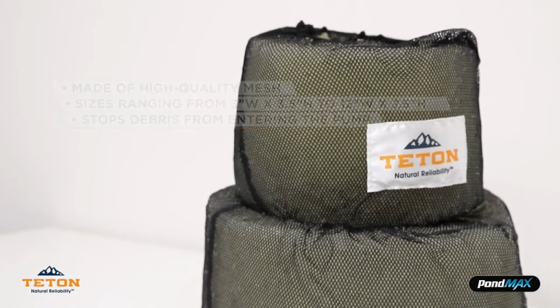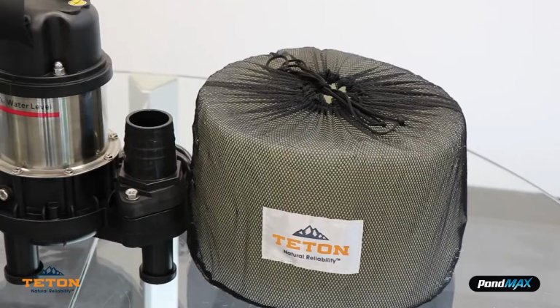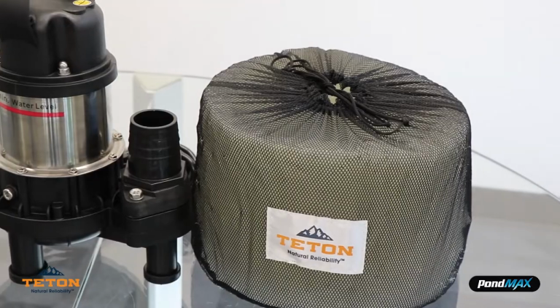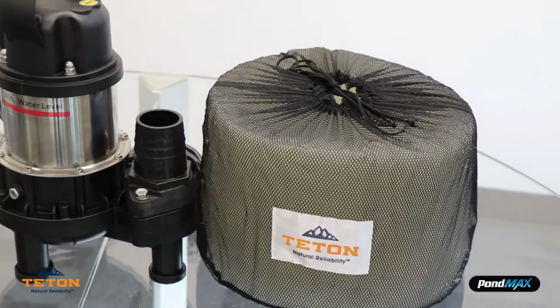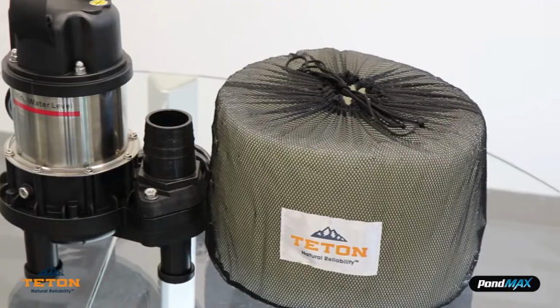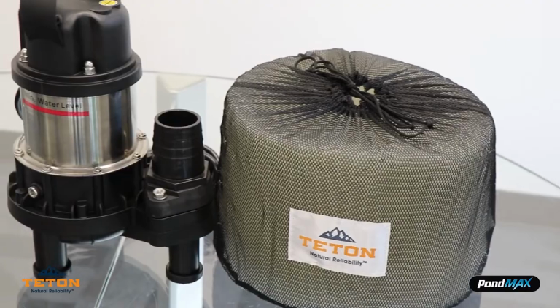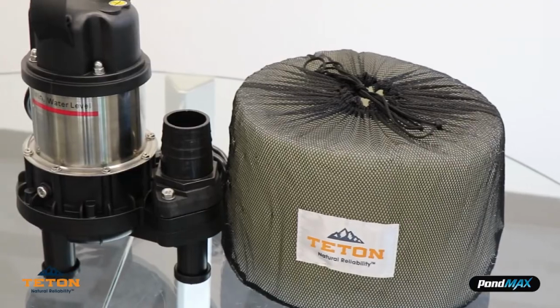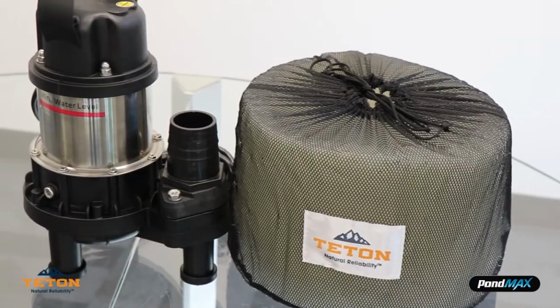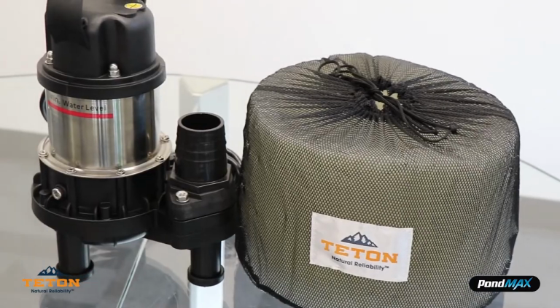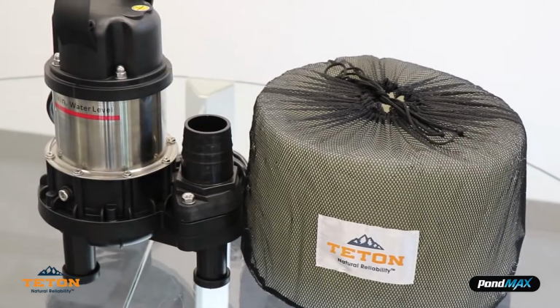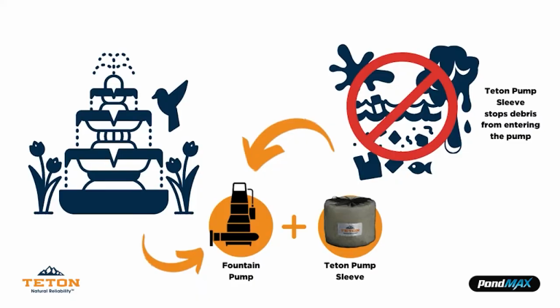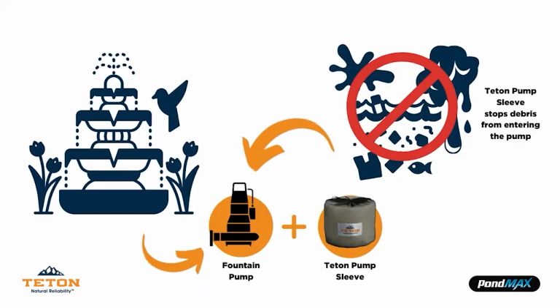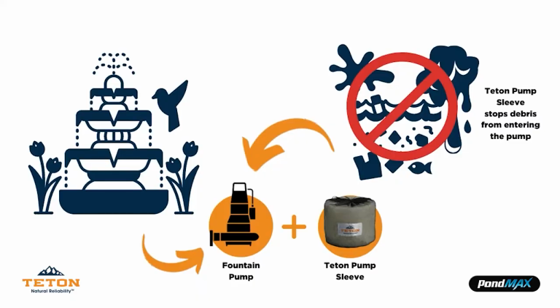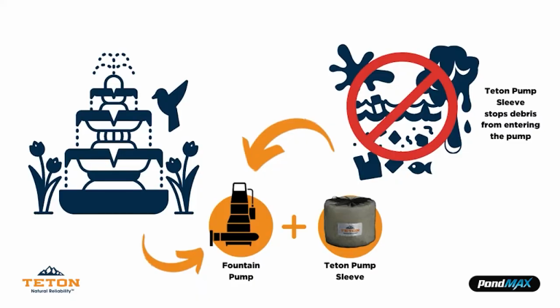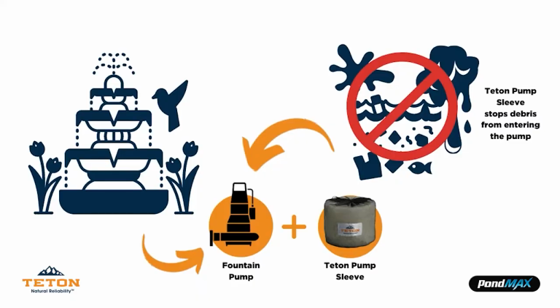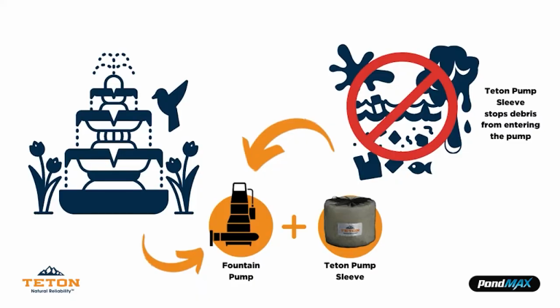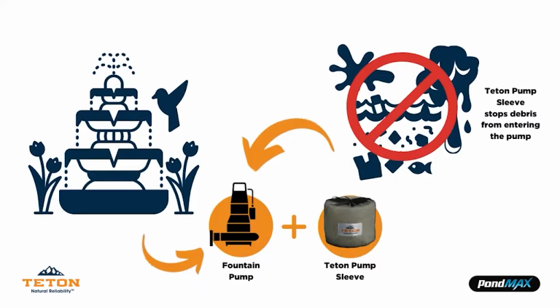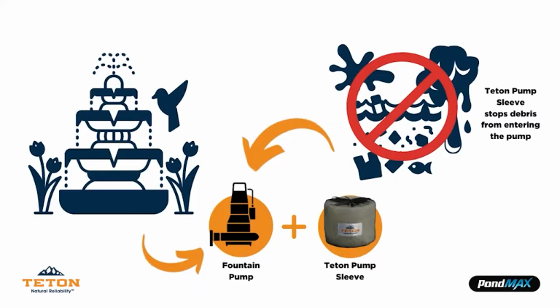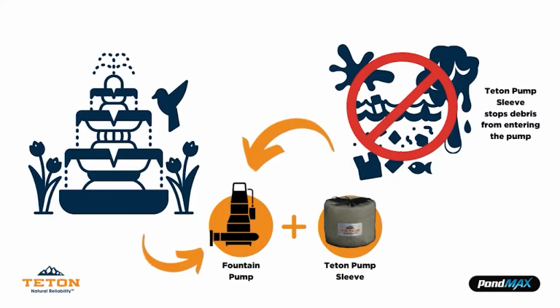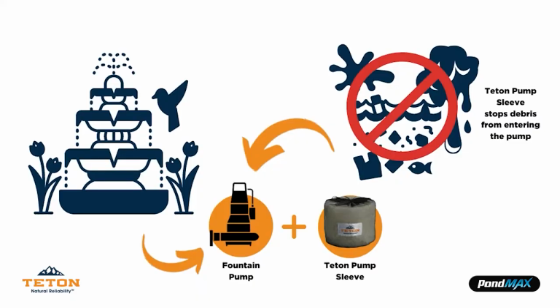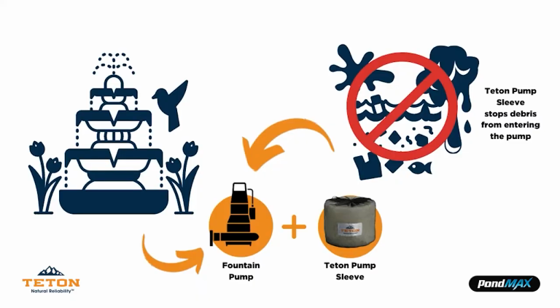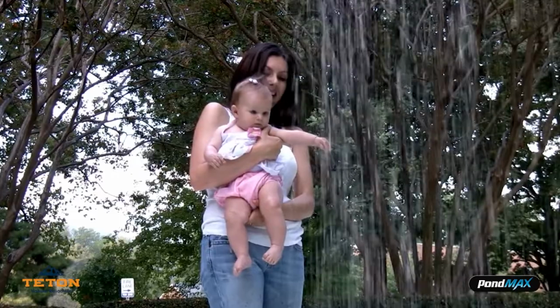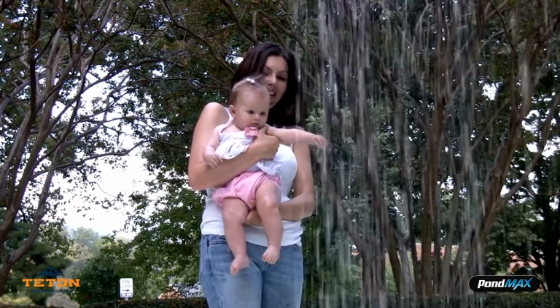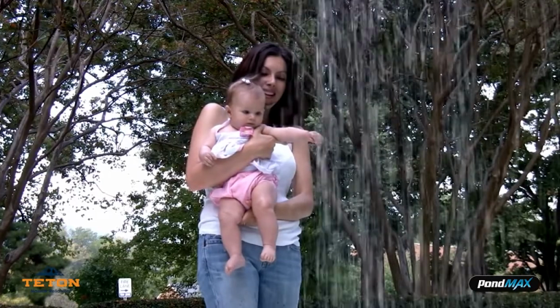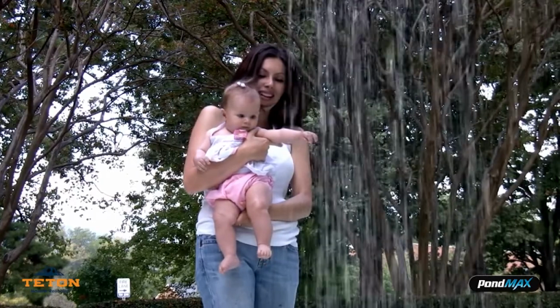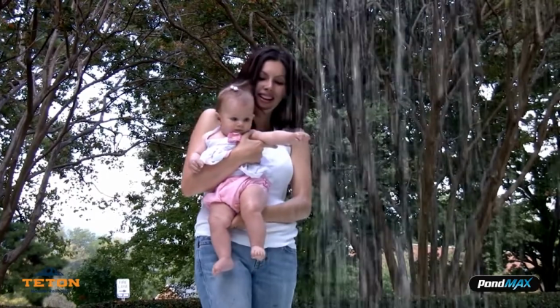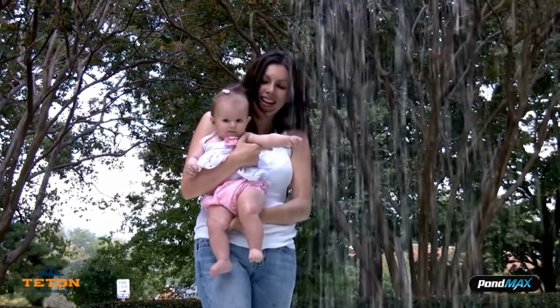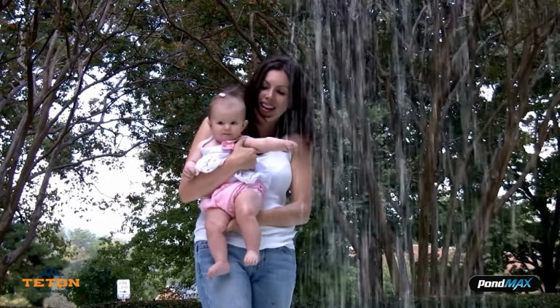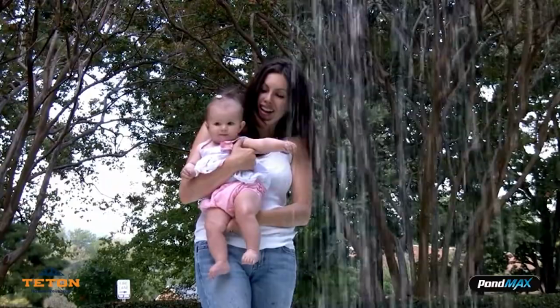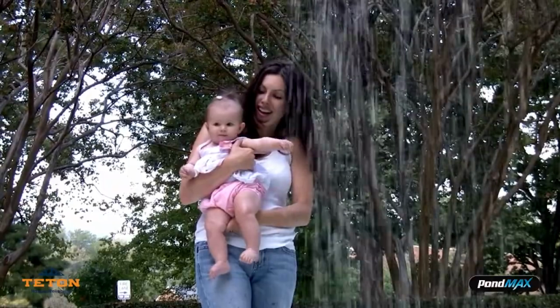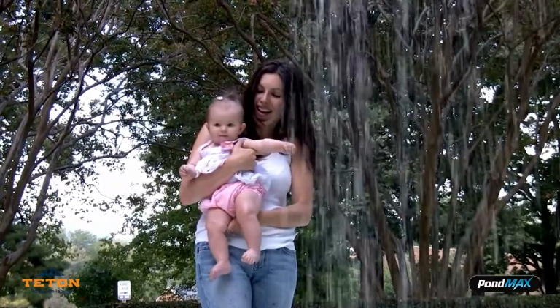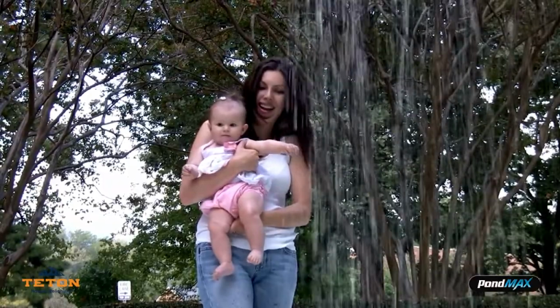The pump sleeve's unique design stops debris from entering the pump, which ensures better water flow and easy cleaning.